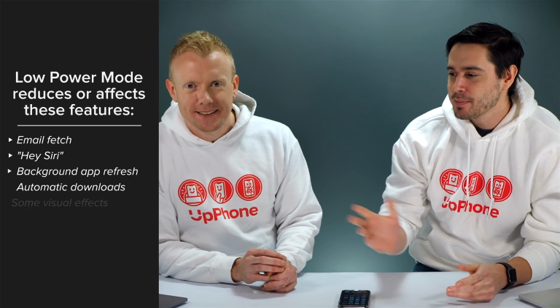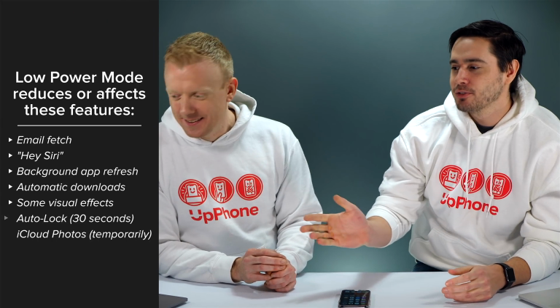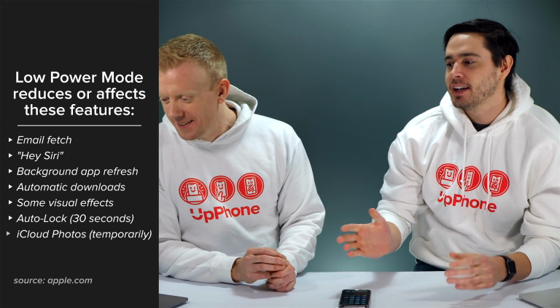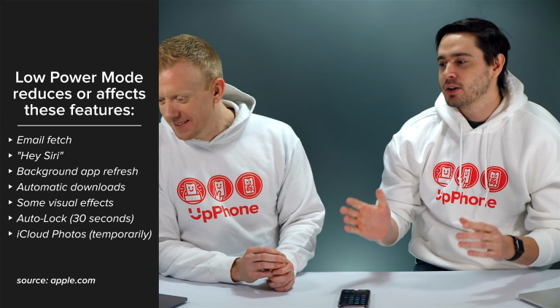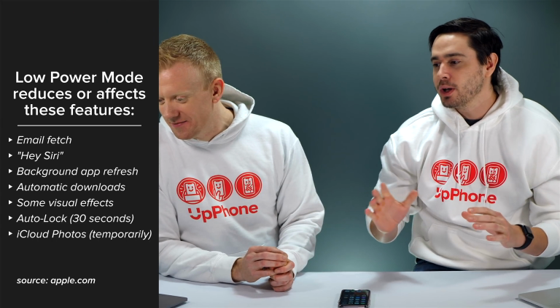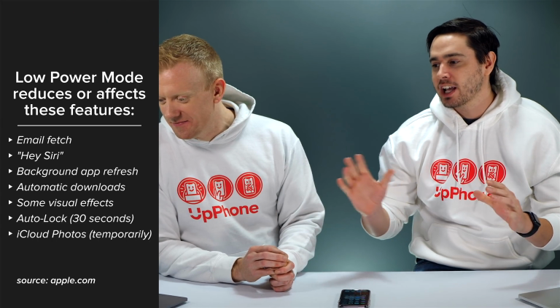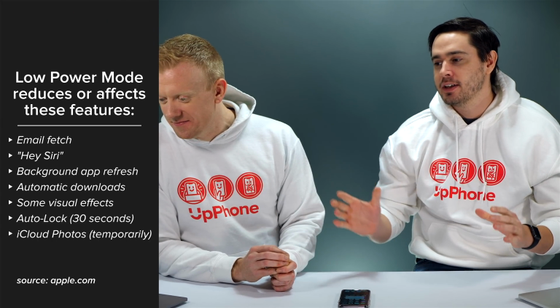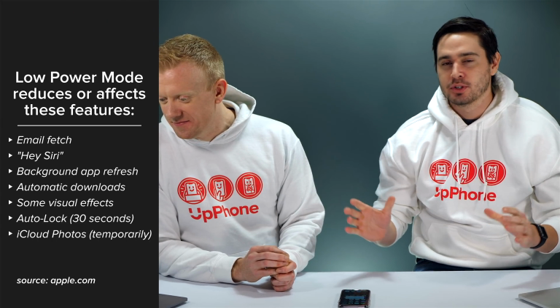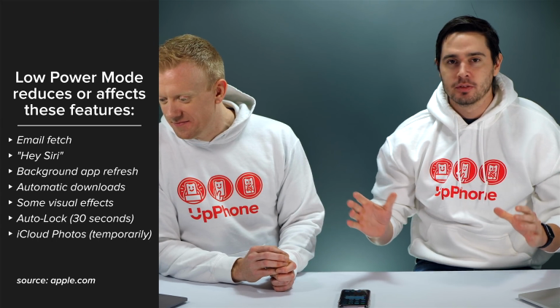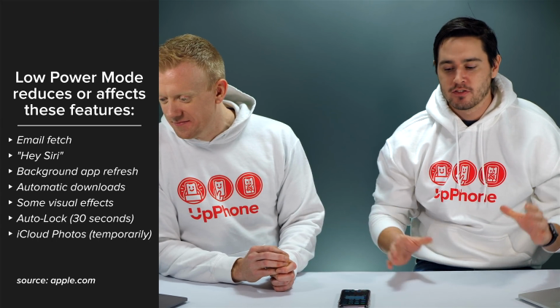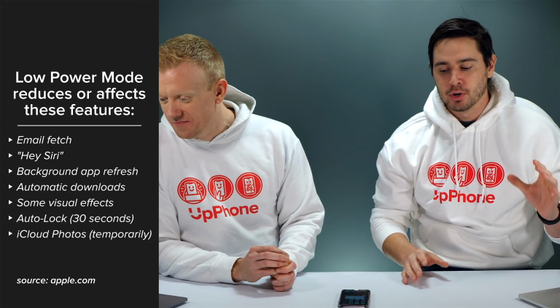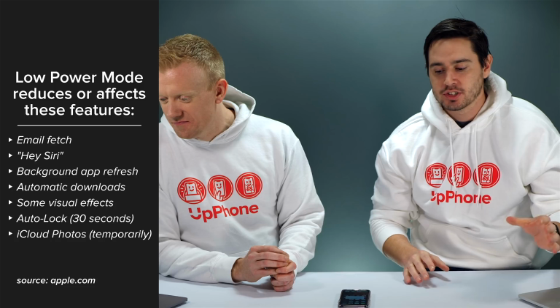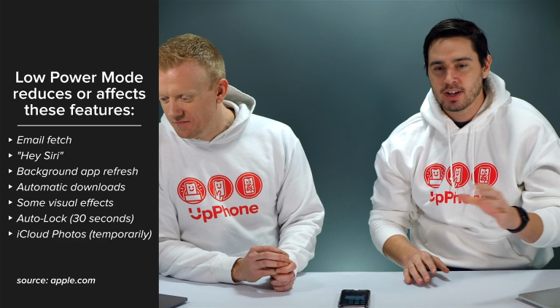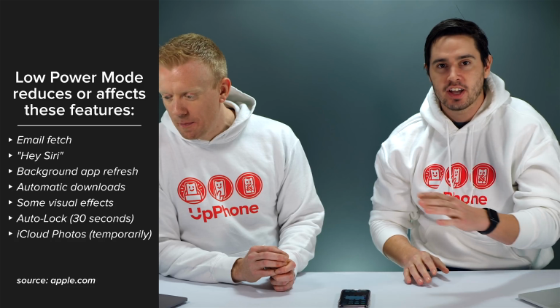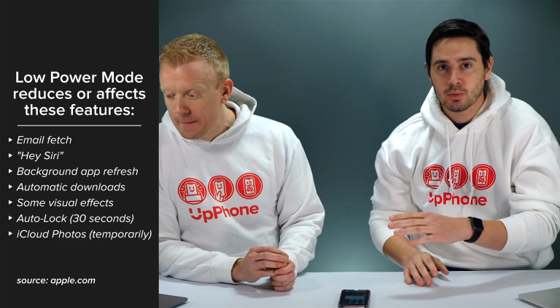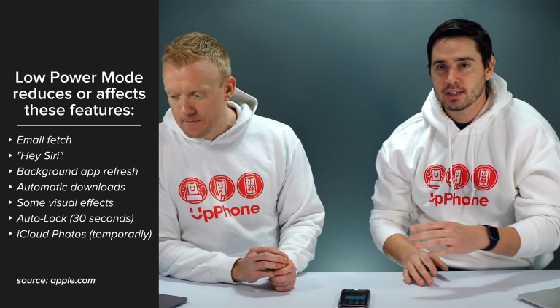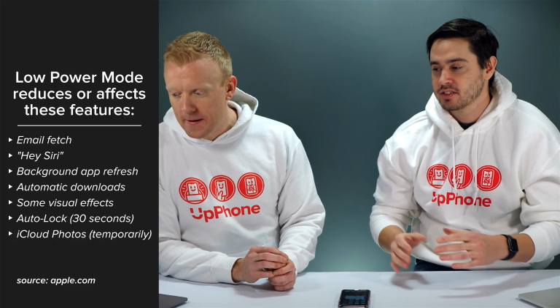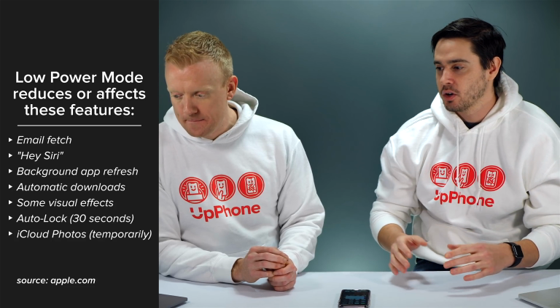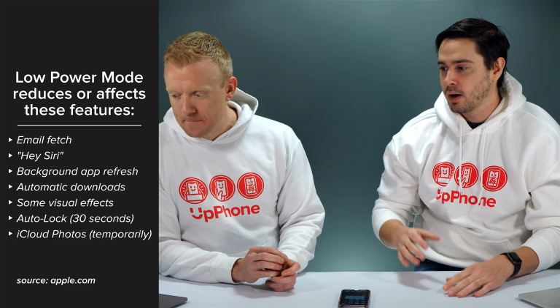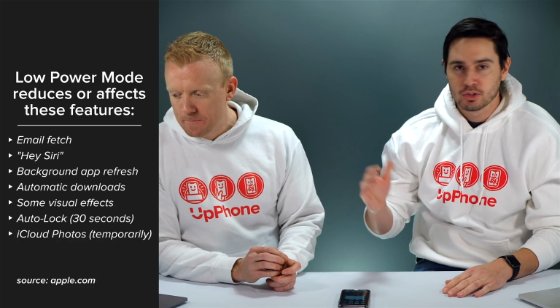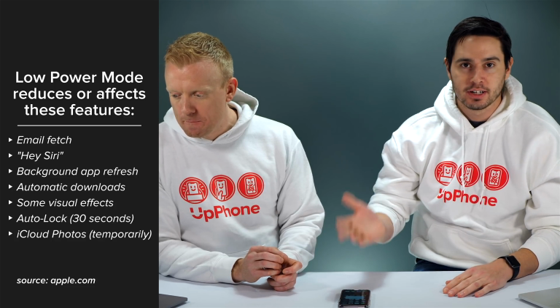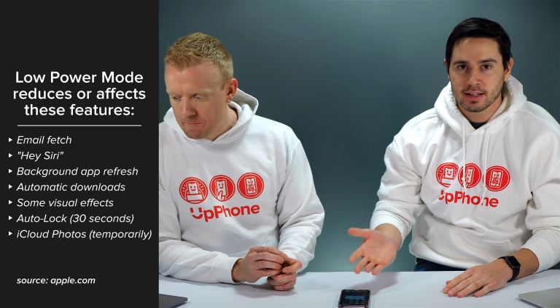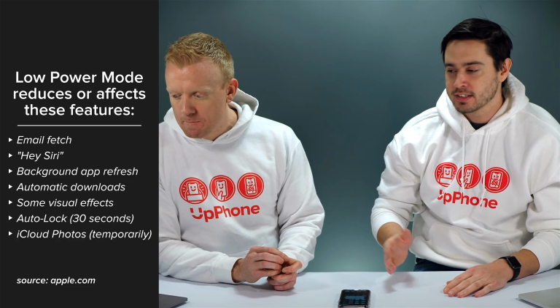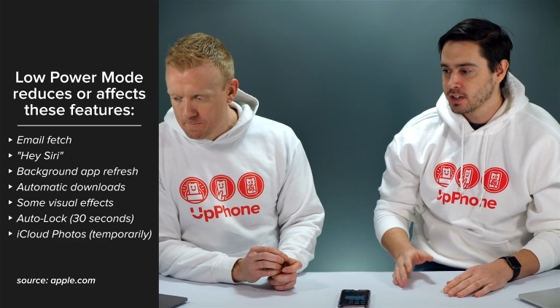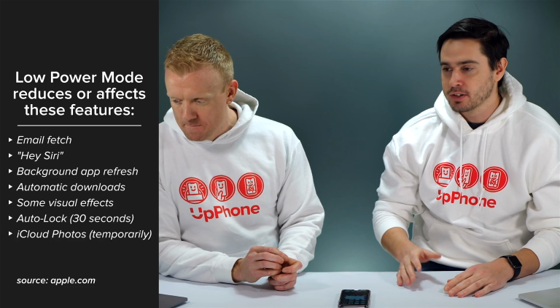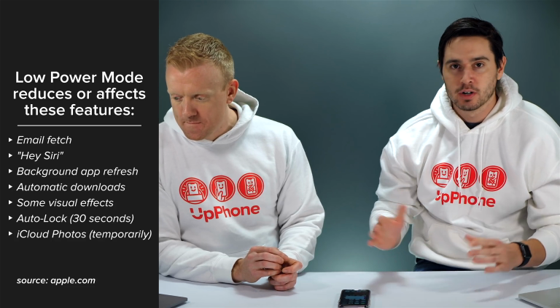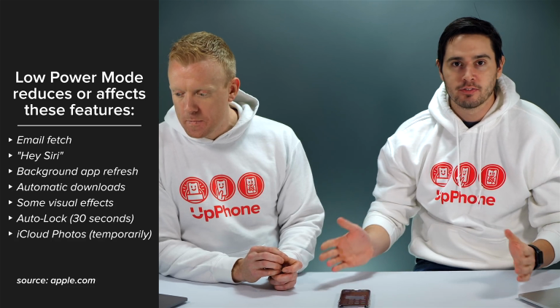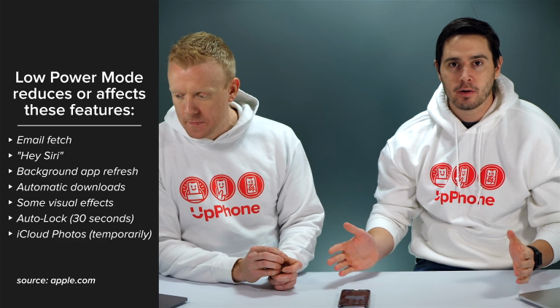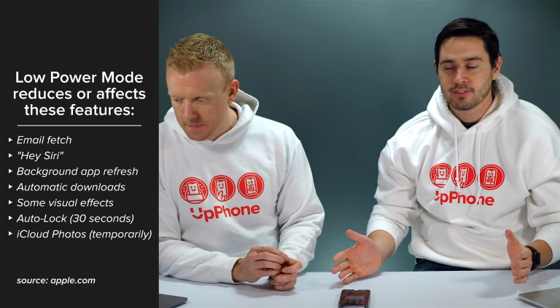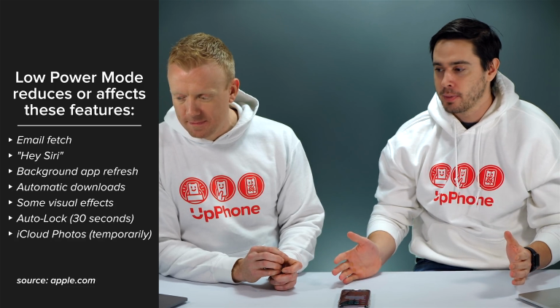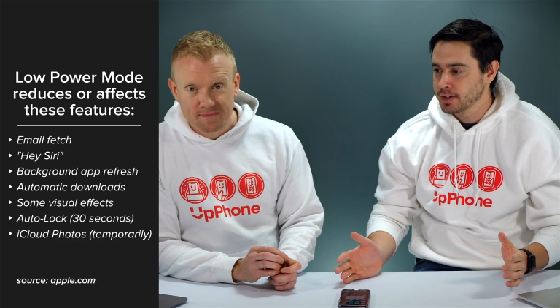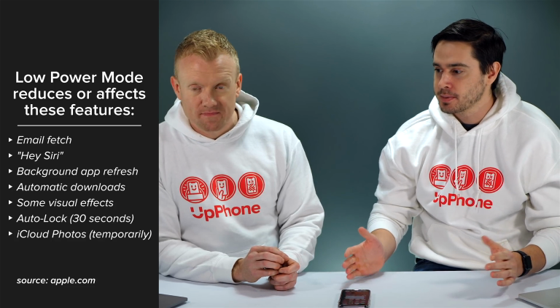Email fetch — we recommend switching your mail from push to fetch anyway, and I'll show you how to do that in this video. It's one of our favorite iPhone battery tips.